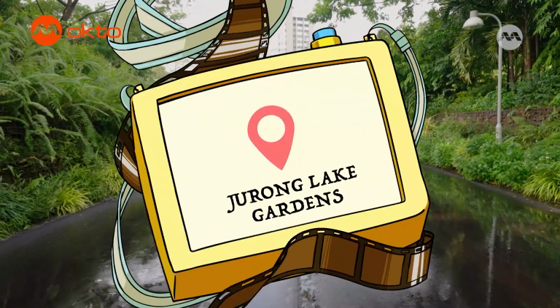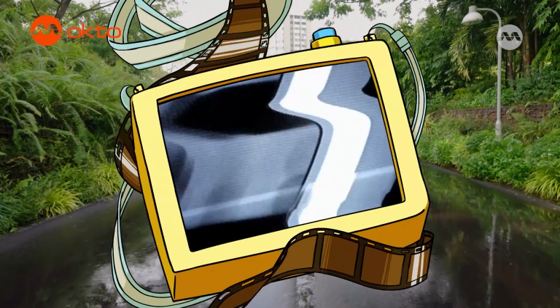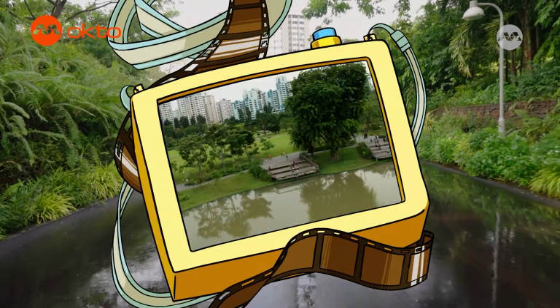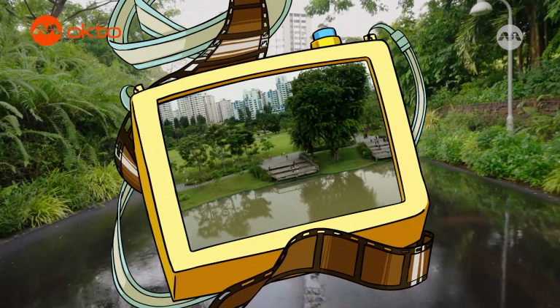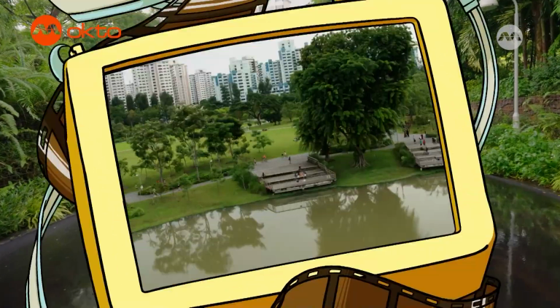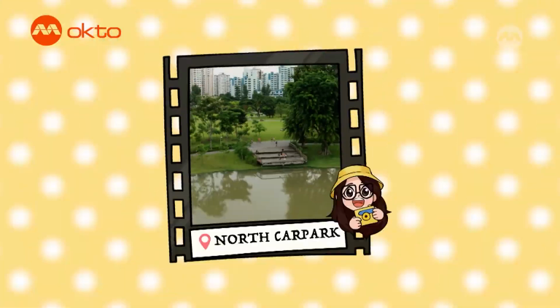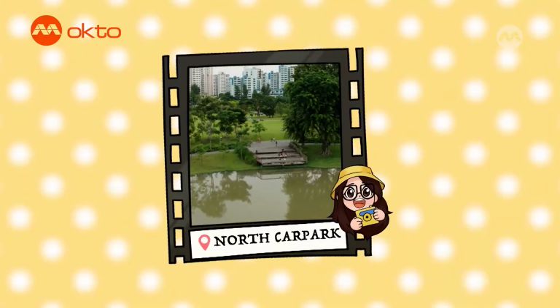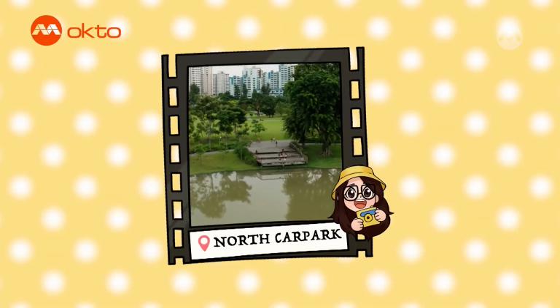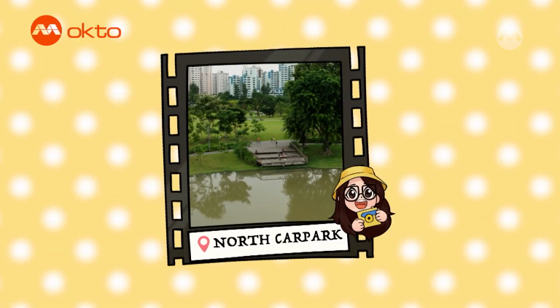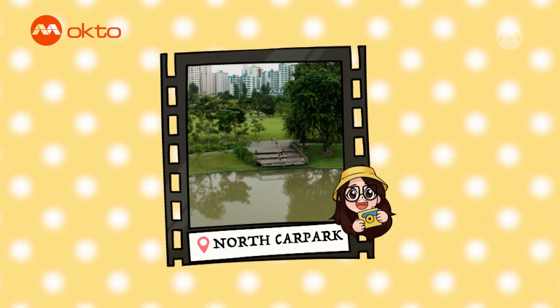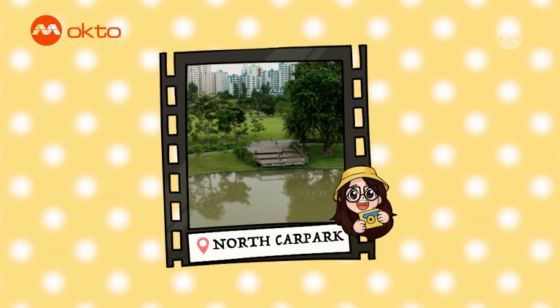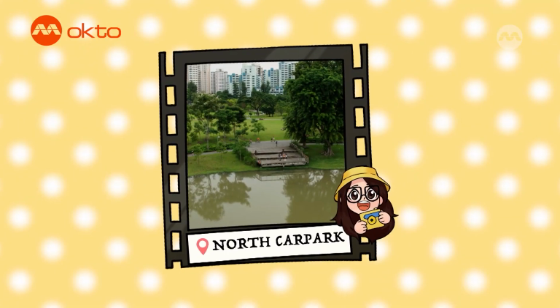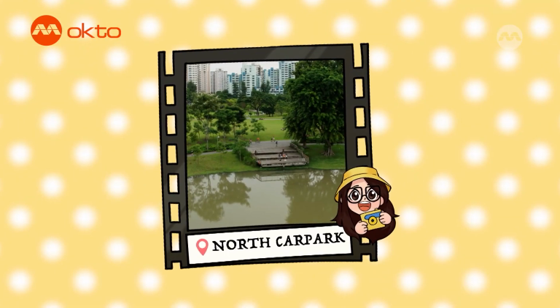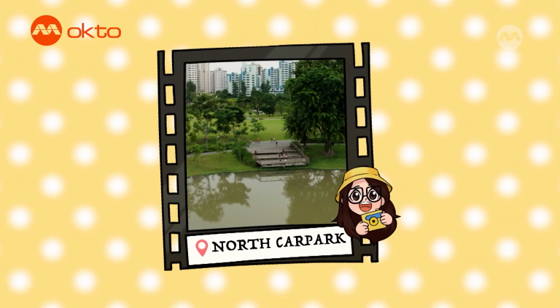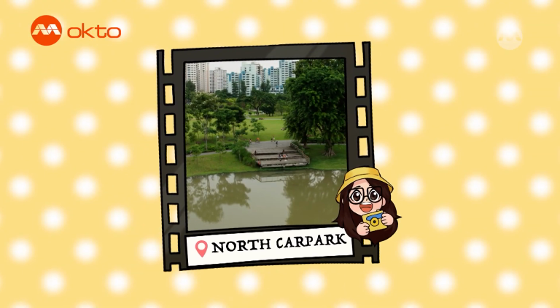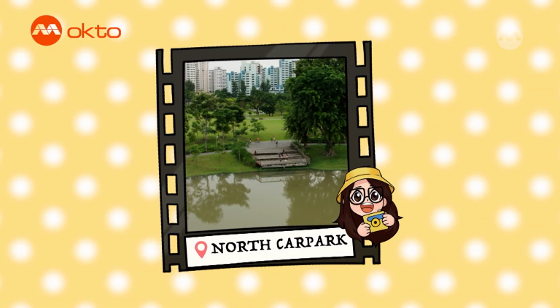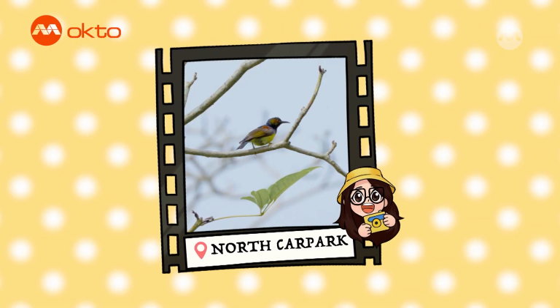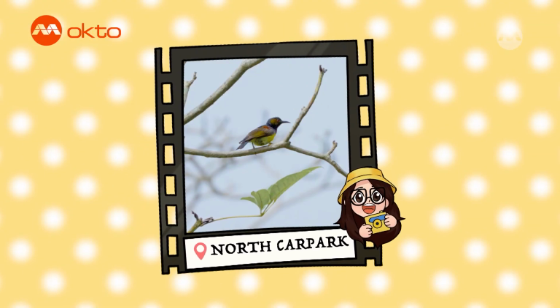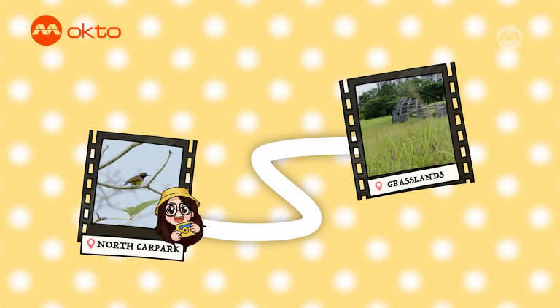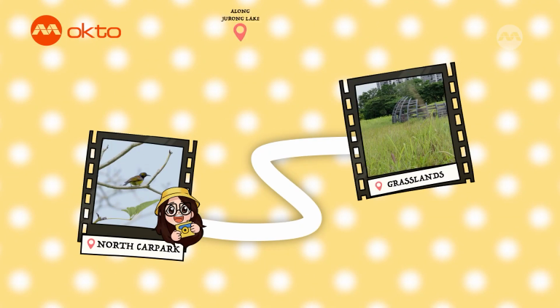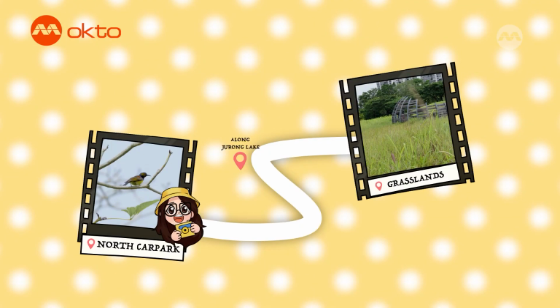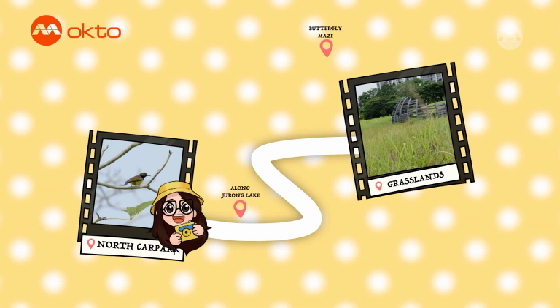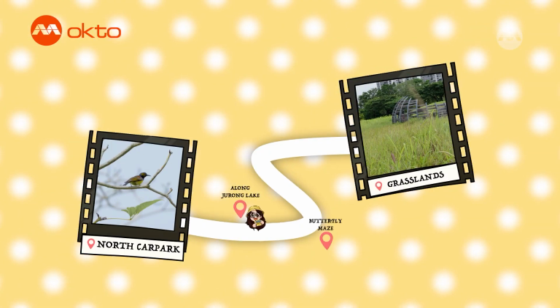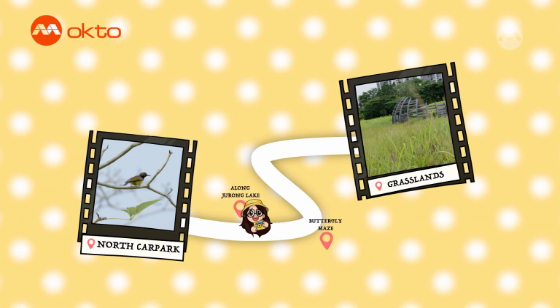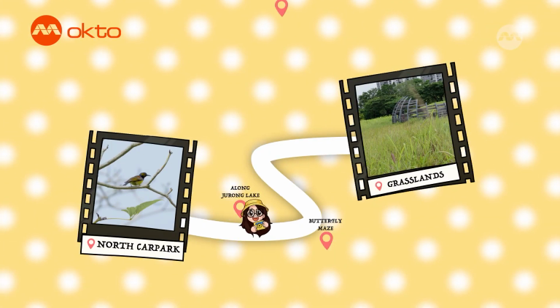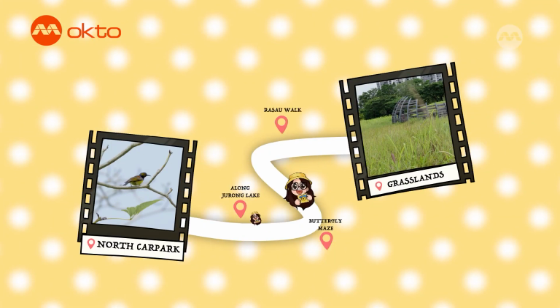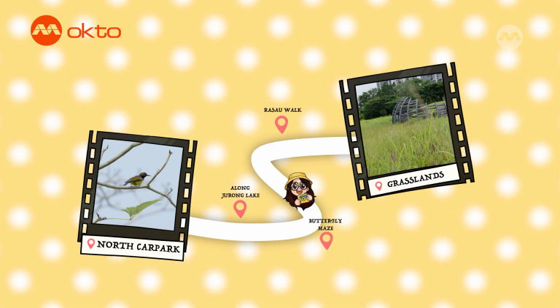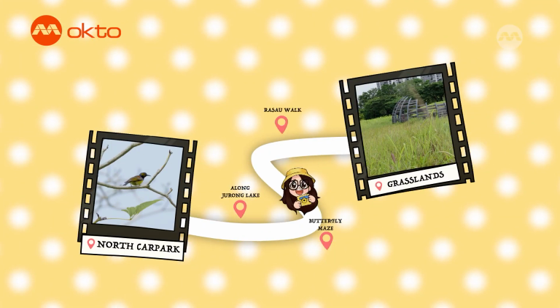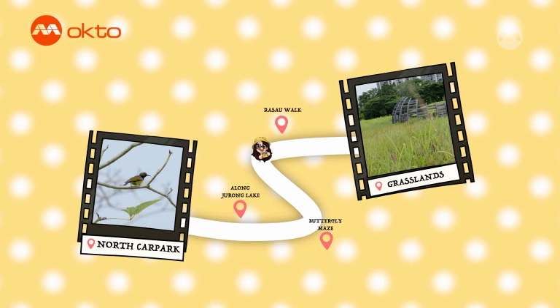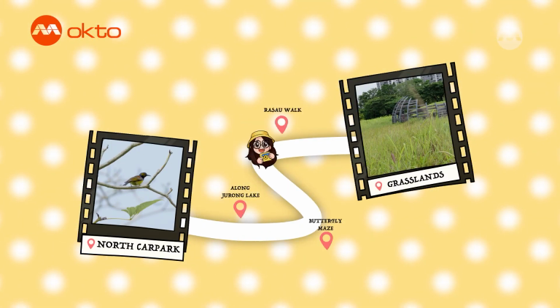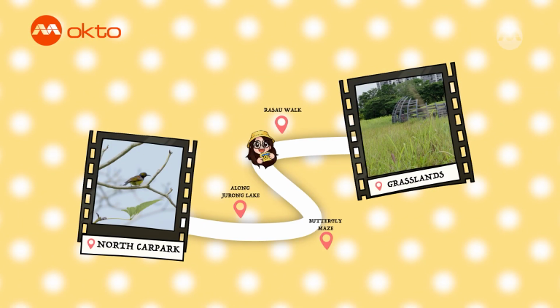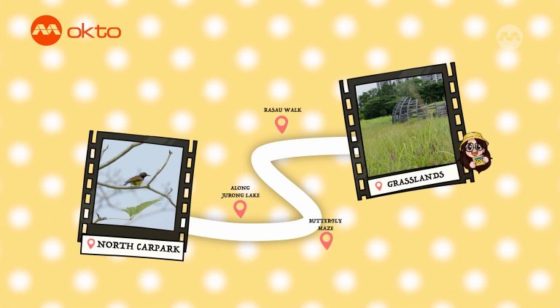Today we will be starting at Drone Lake Gardens North Car Park, moving along the waterfront and finally reaching the grasslands.